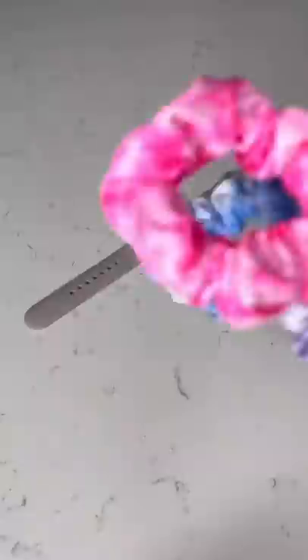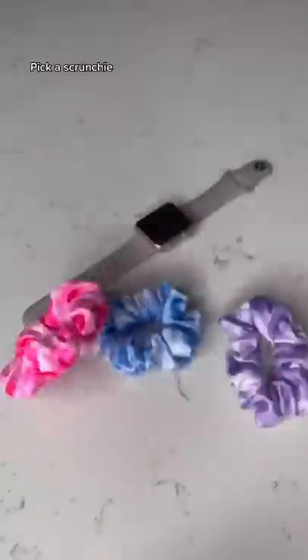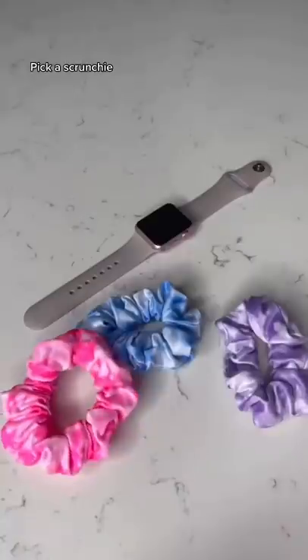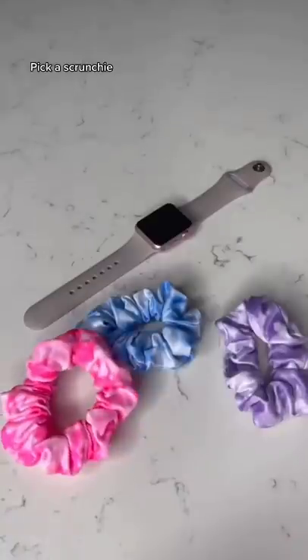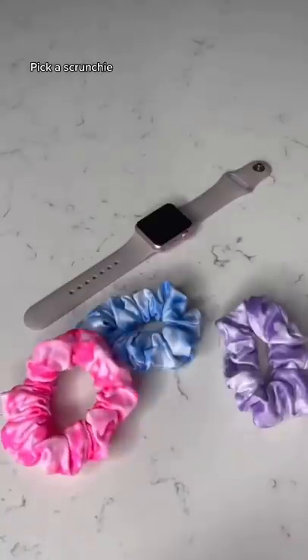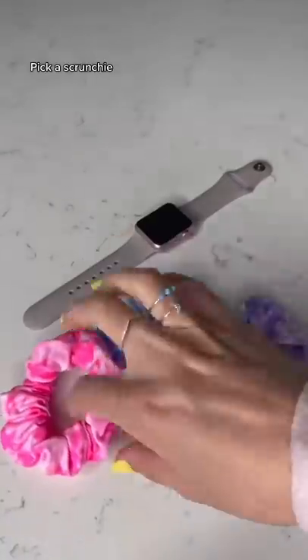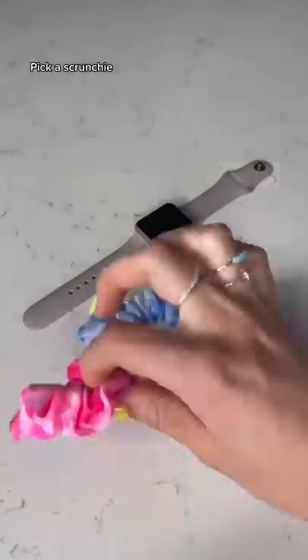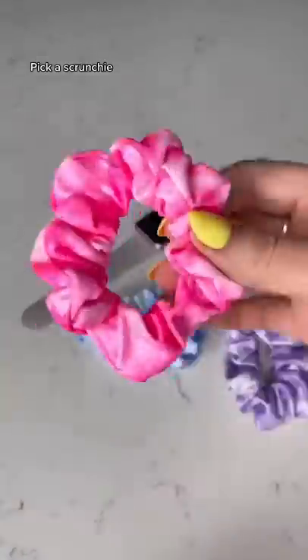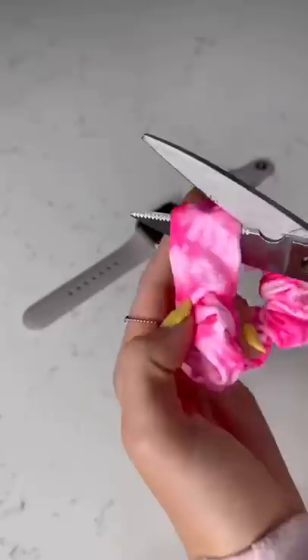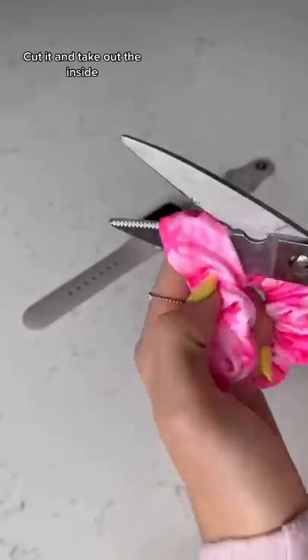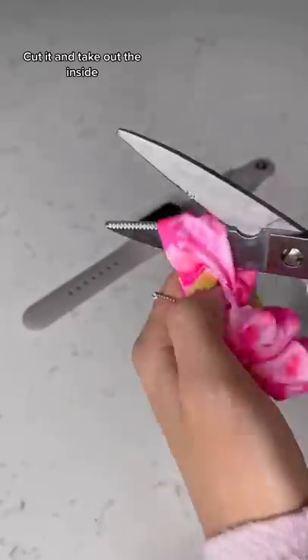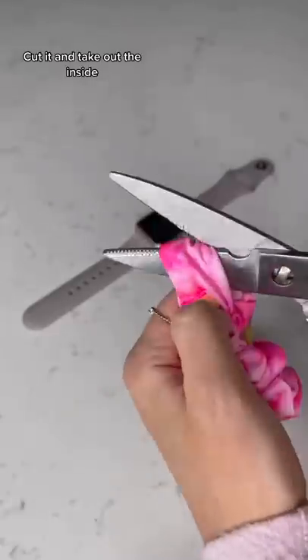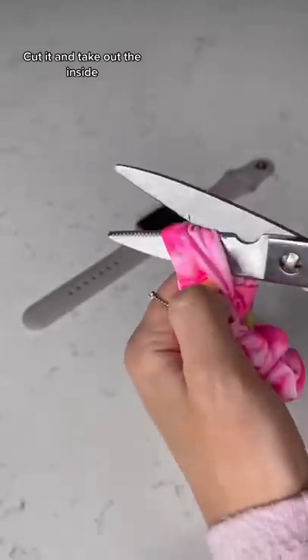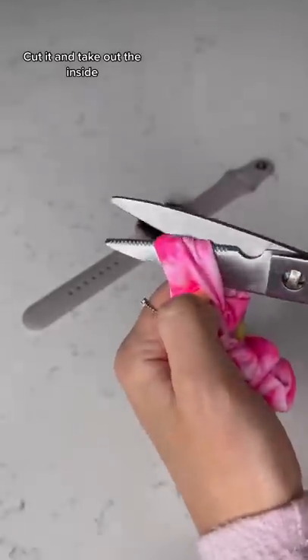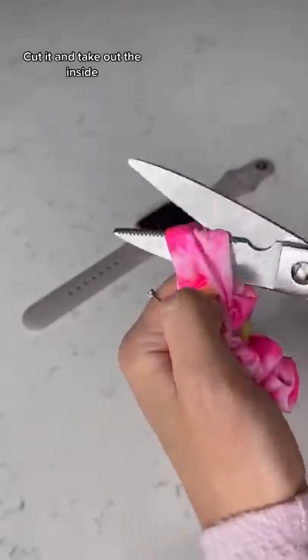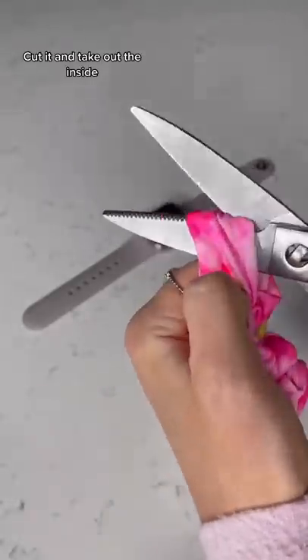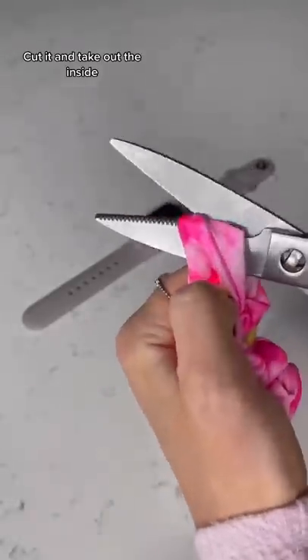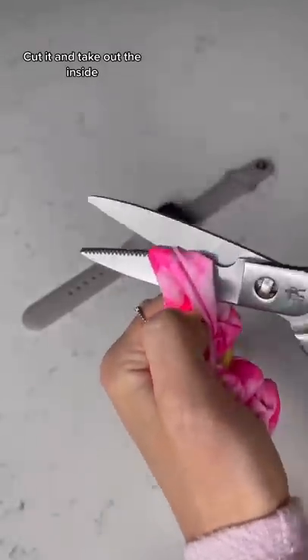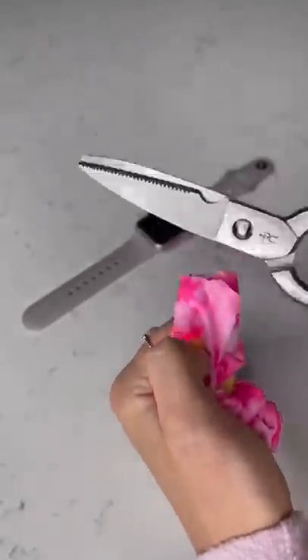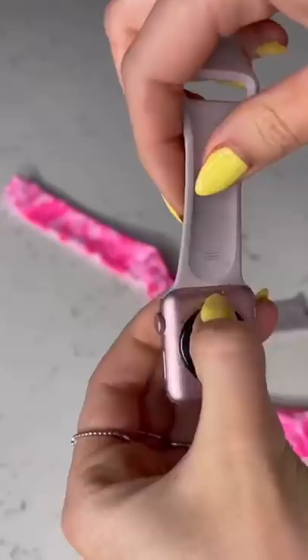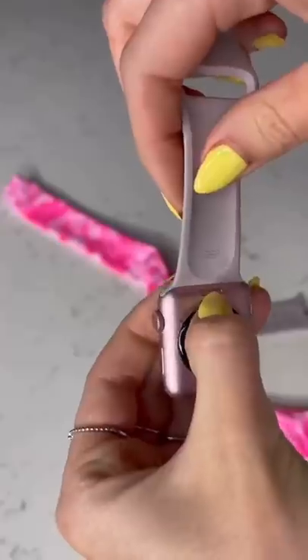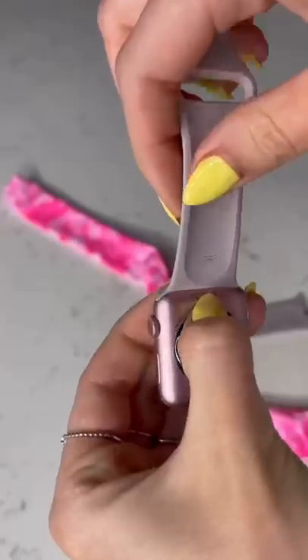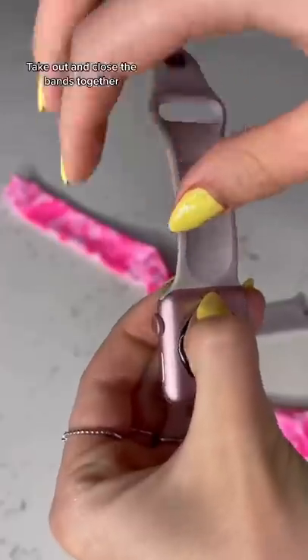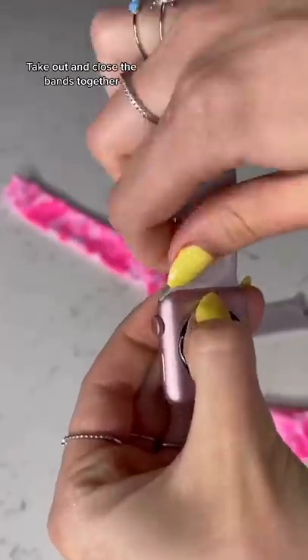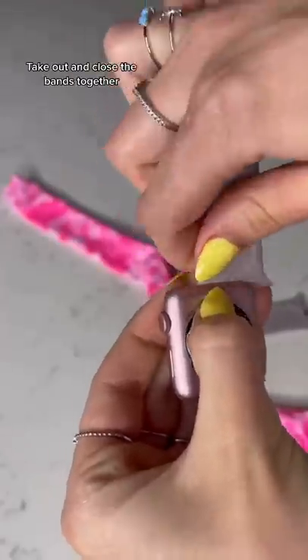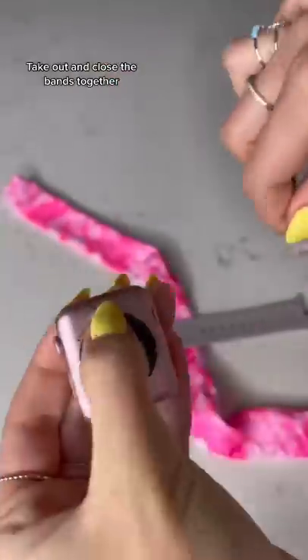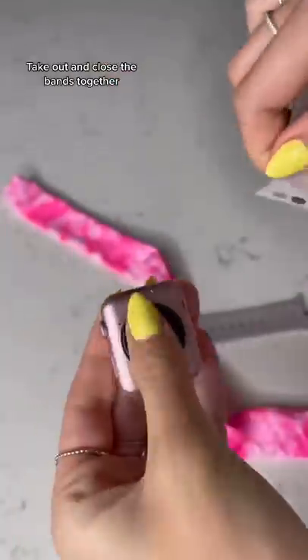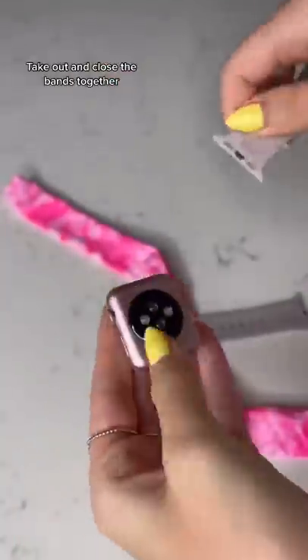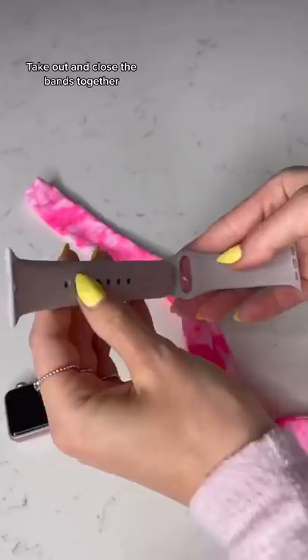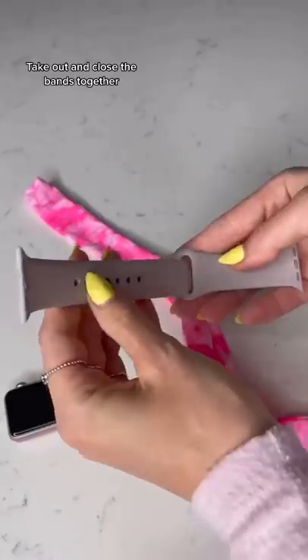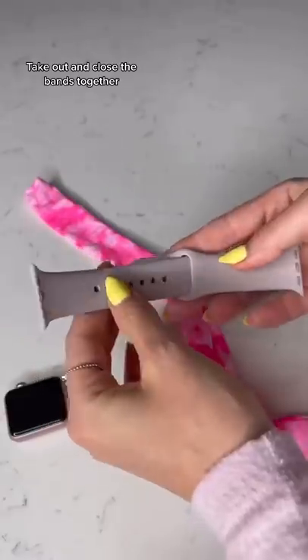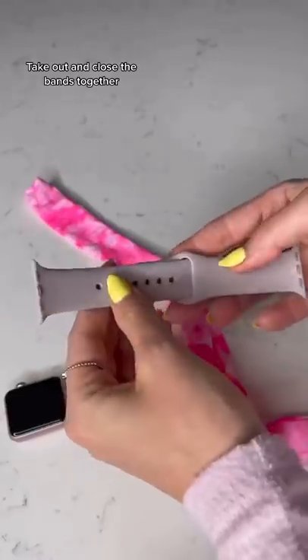Pick a scrunchie. Cut it and take out the inside. Take out and close the bands together.